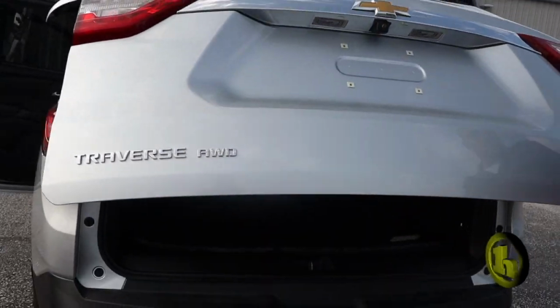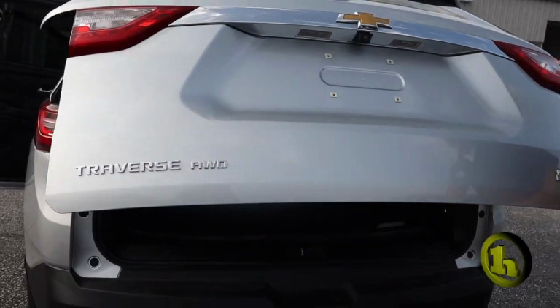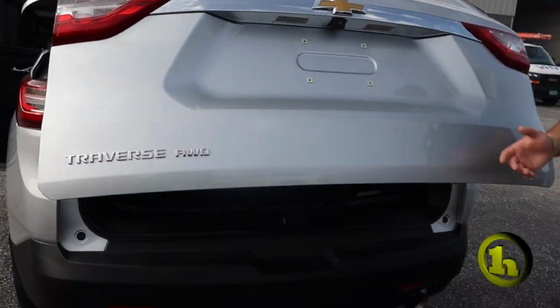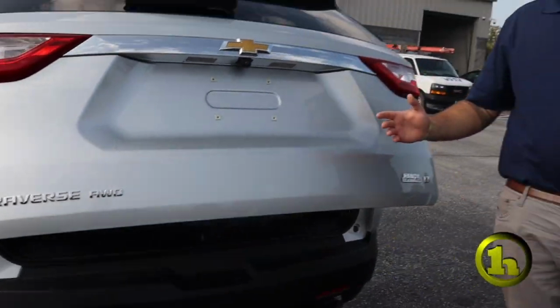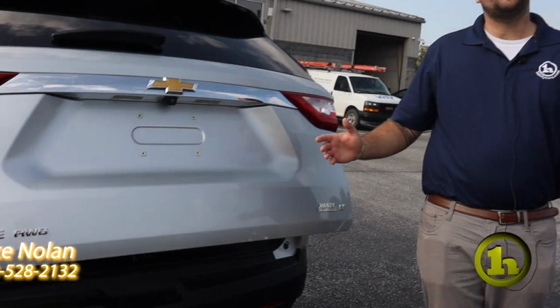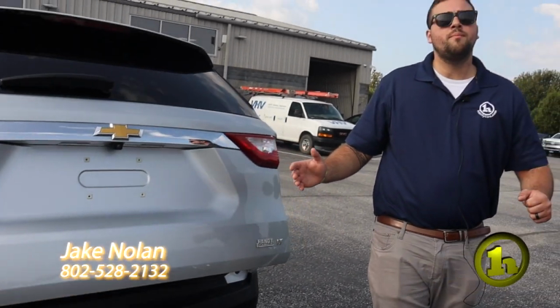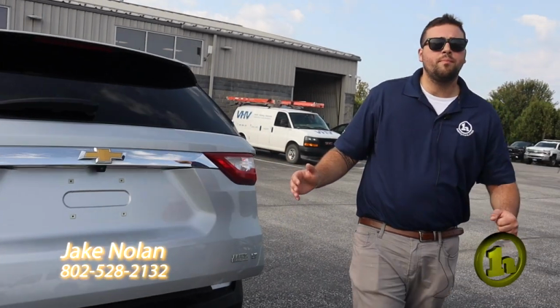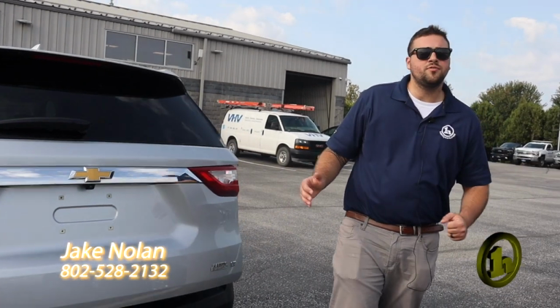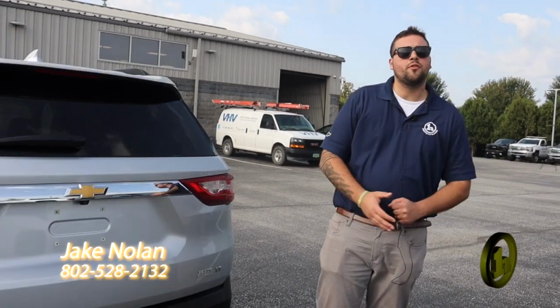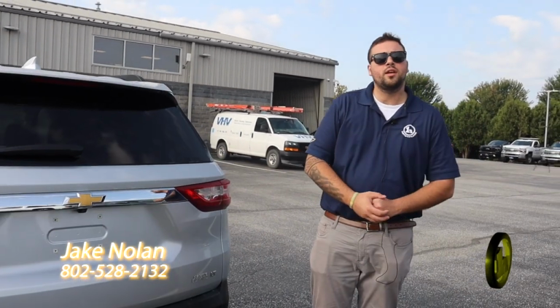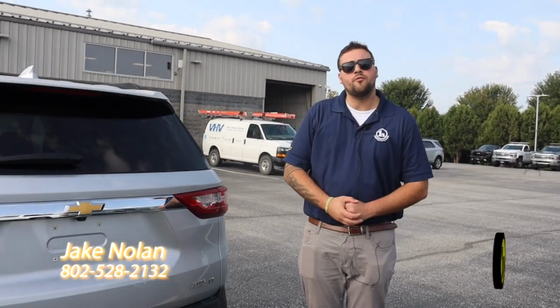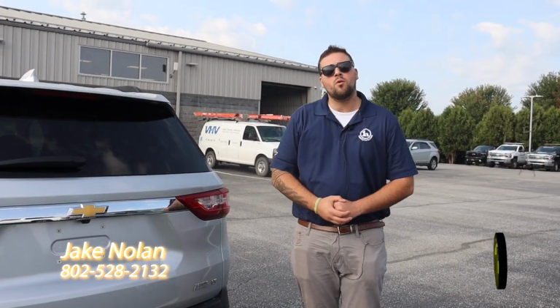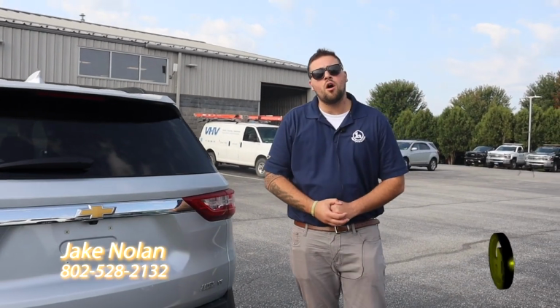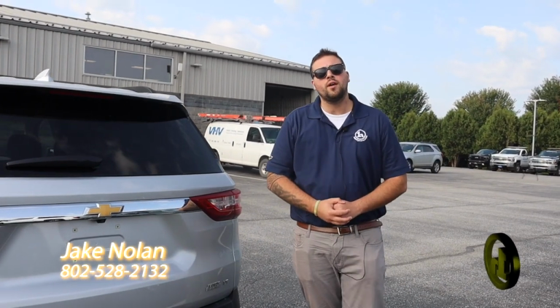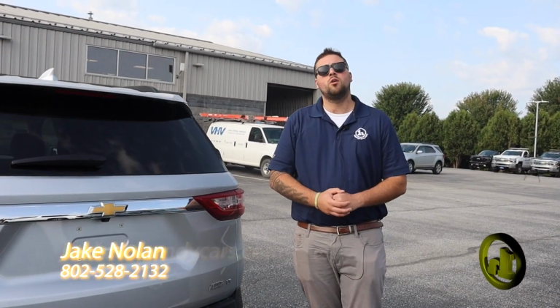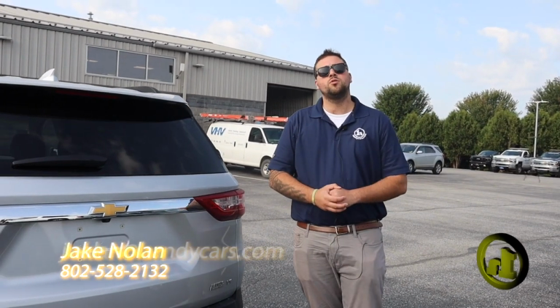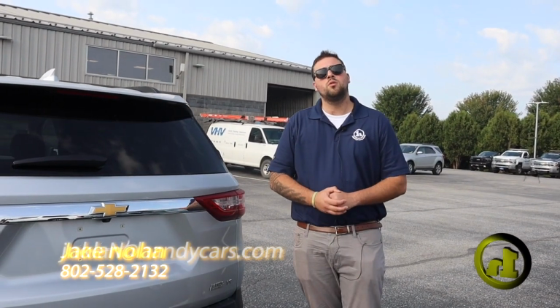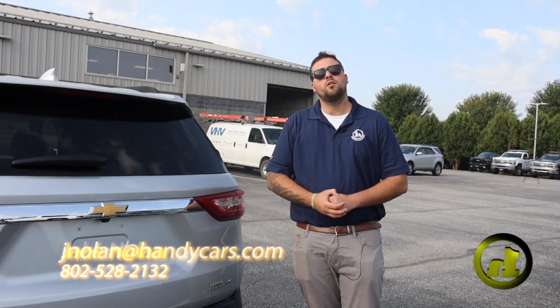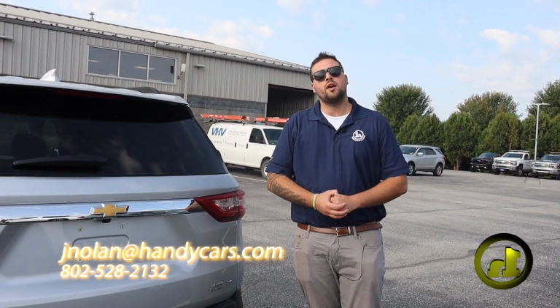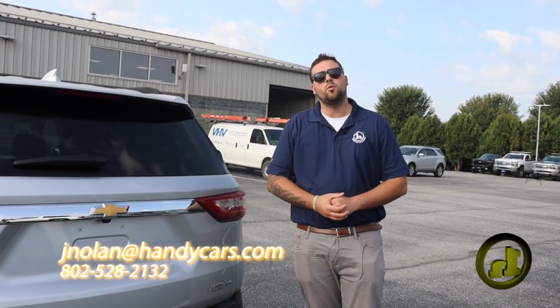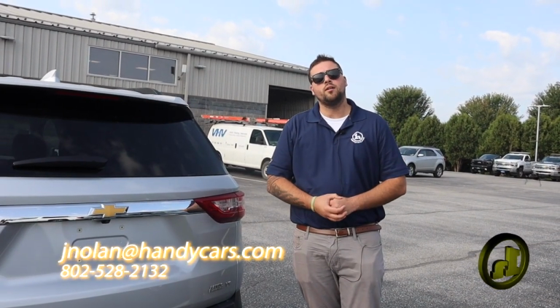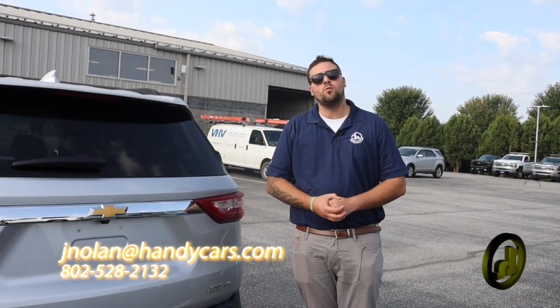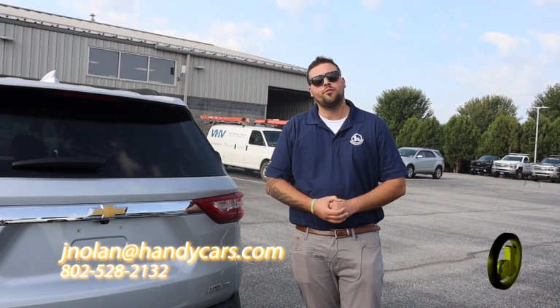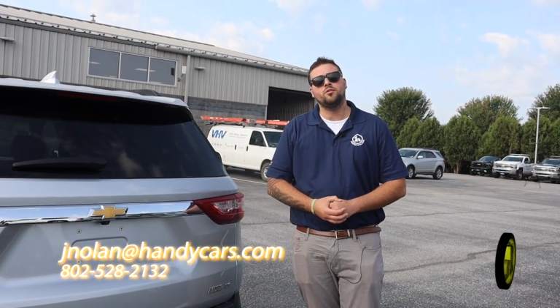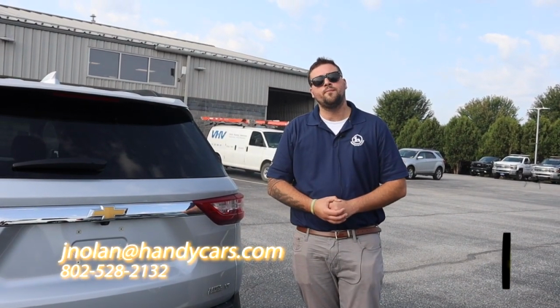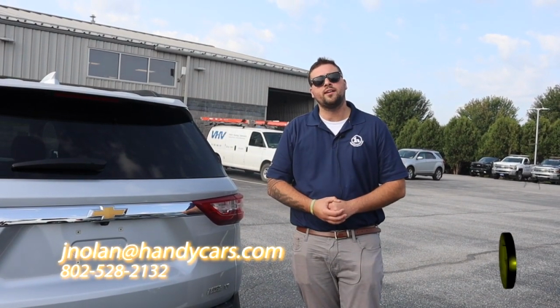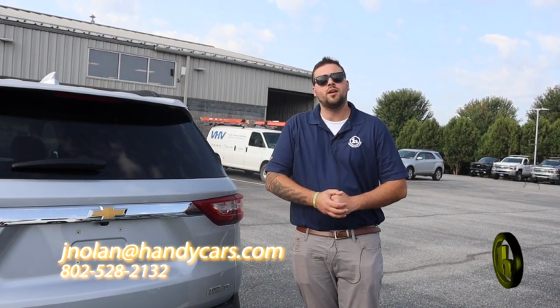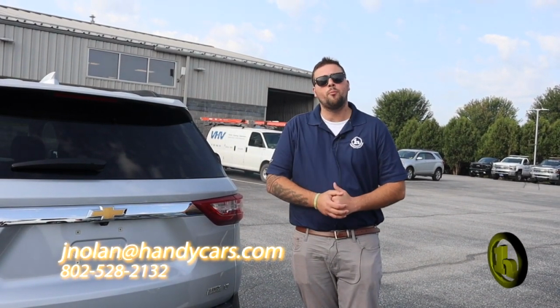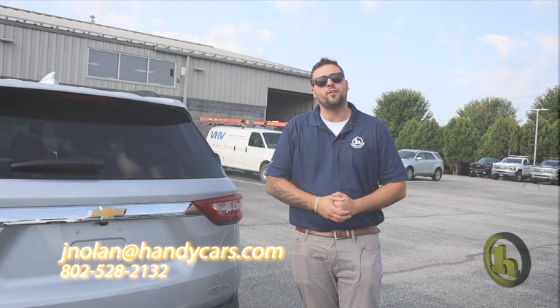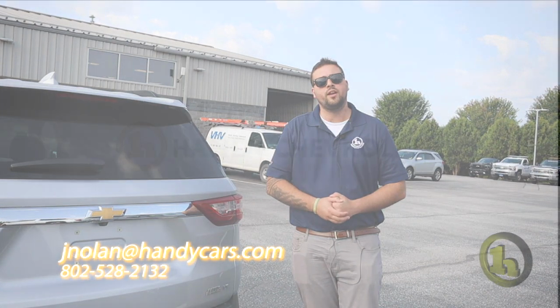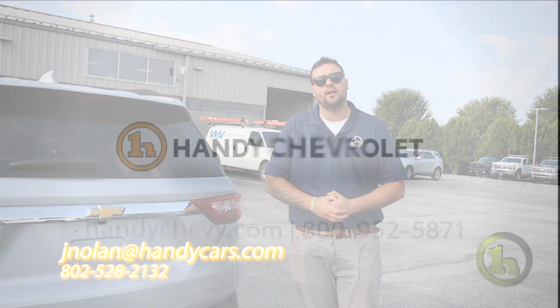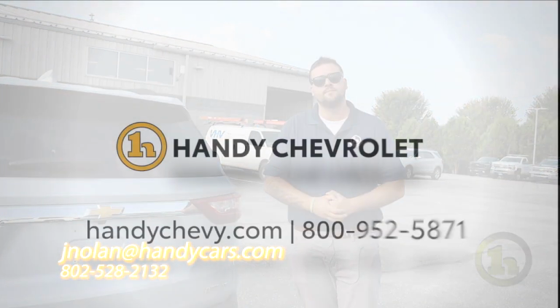Any questions at all, Tim, please feel free to give me a phone call: 802-528-2132. Thanks, Tim. Hope you have a great day.